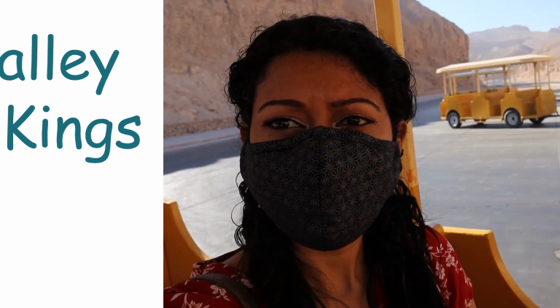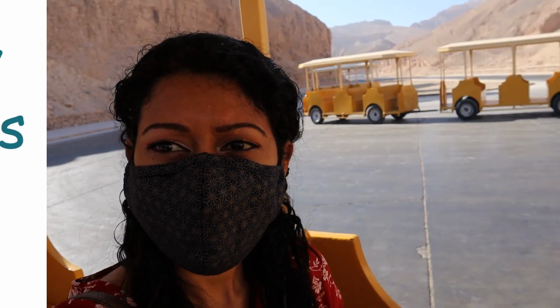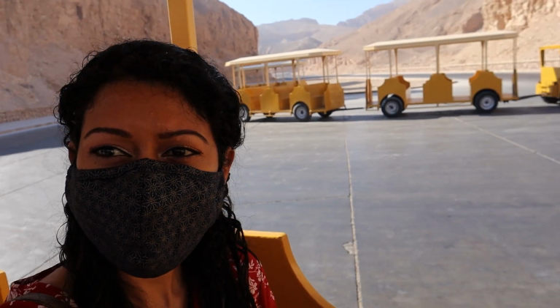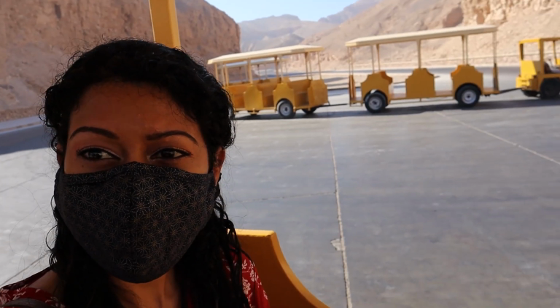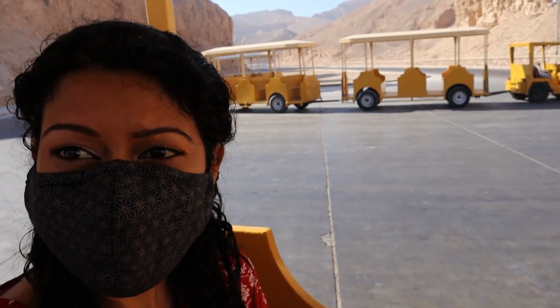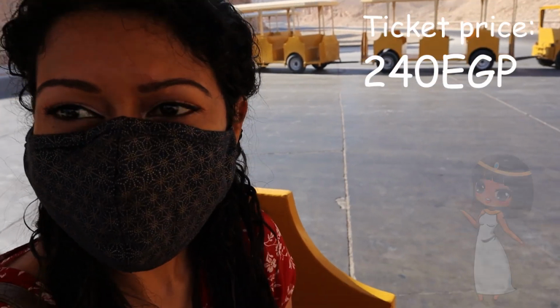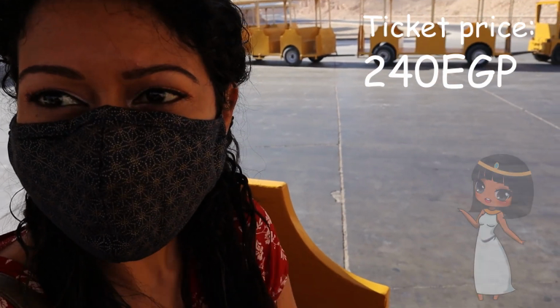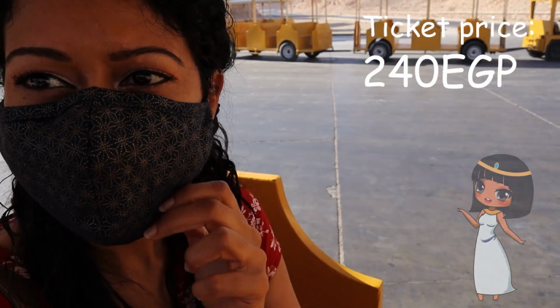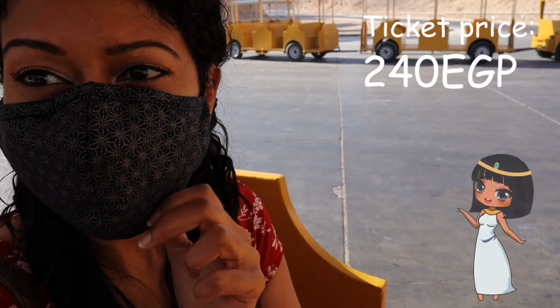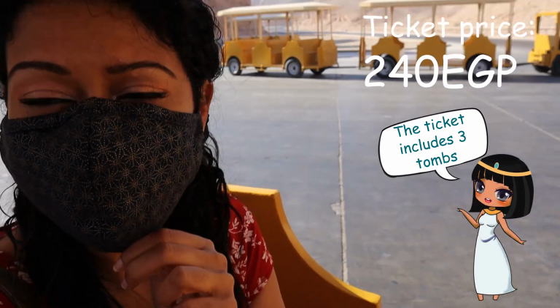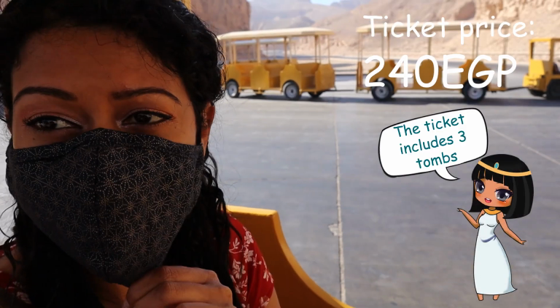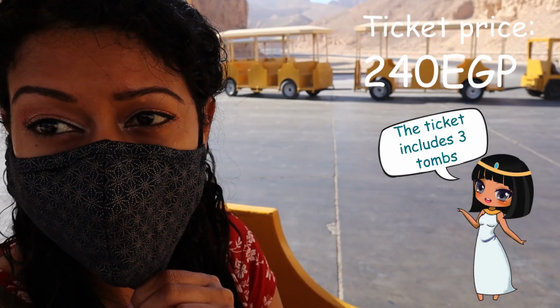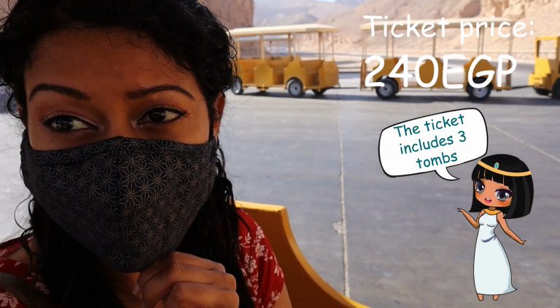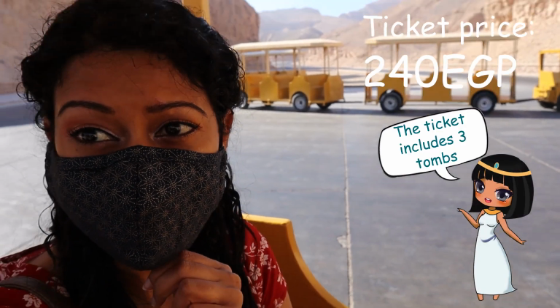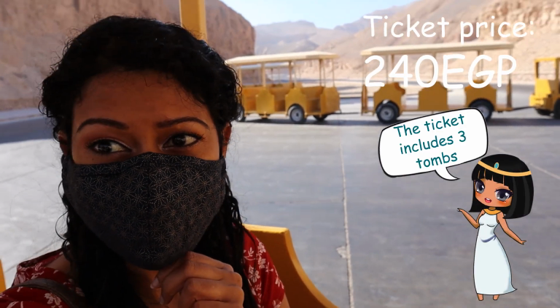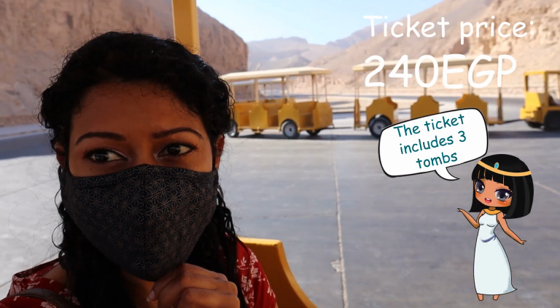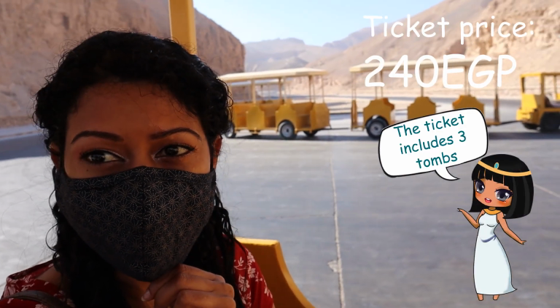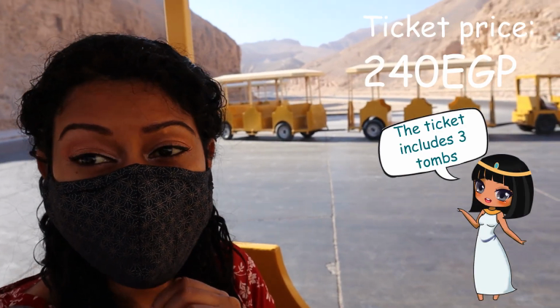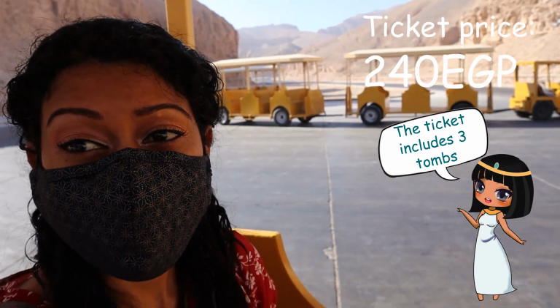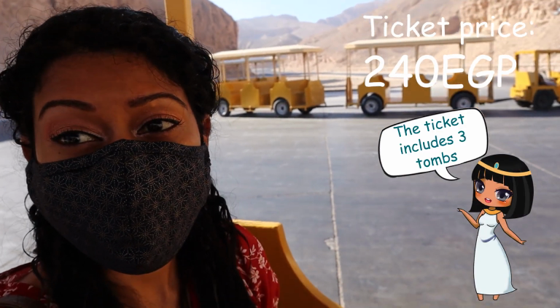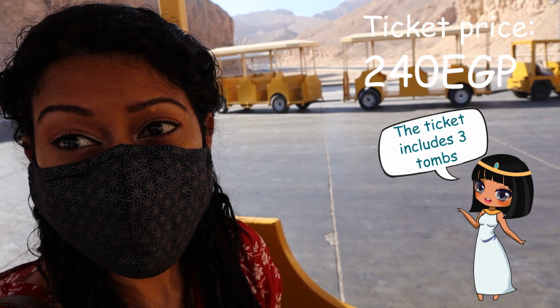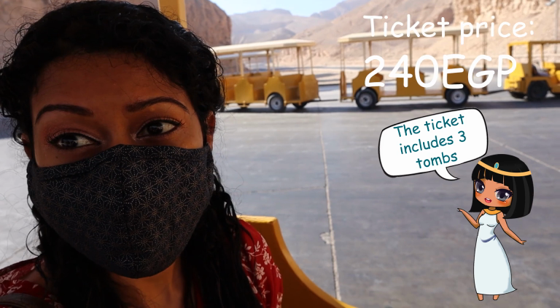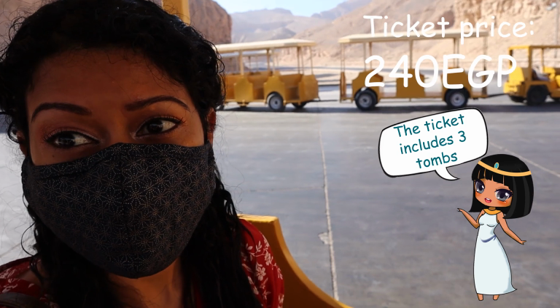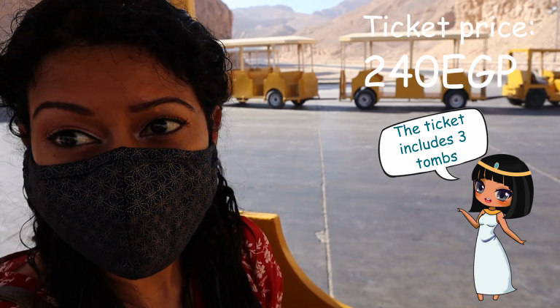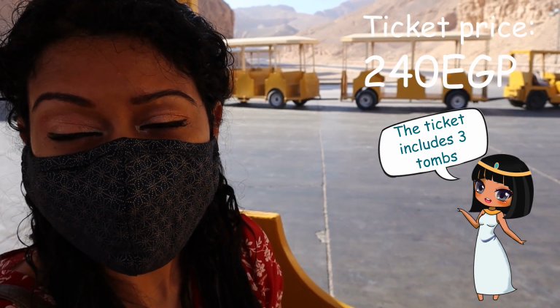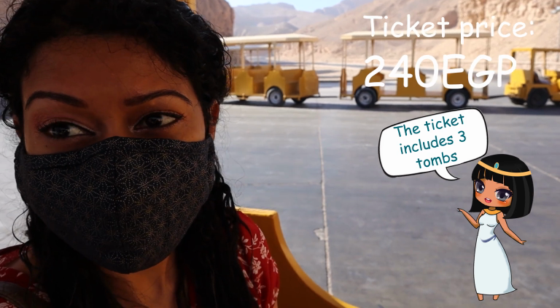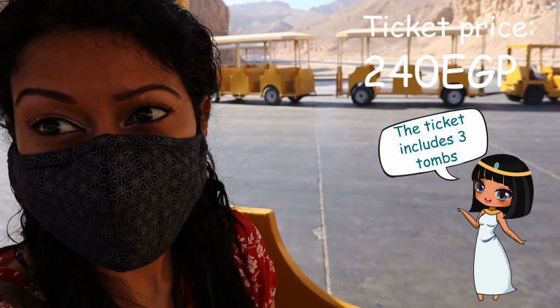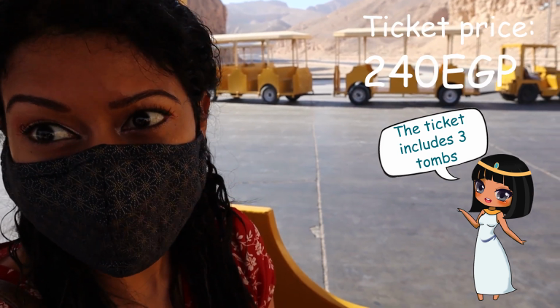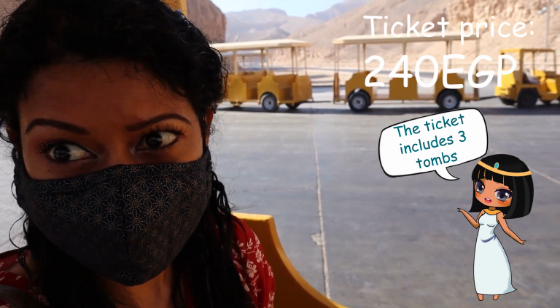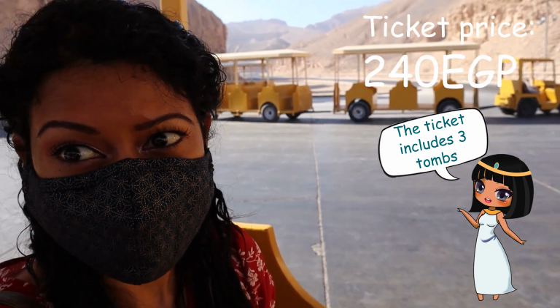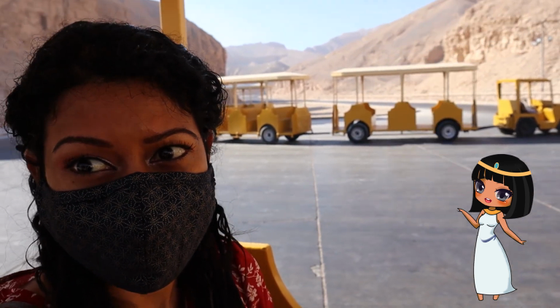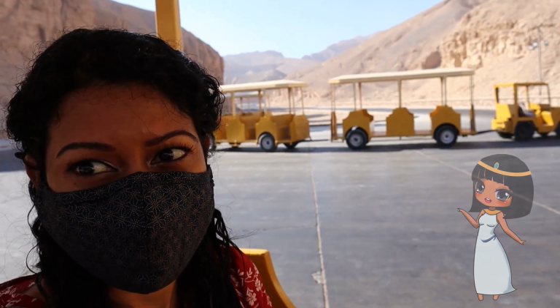Hey guys, so this is our second stop. We're going to the Valley of the Kings now.